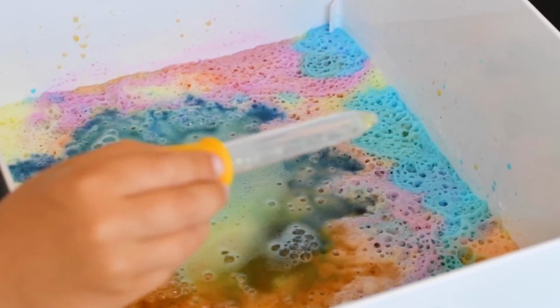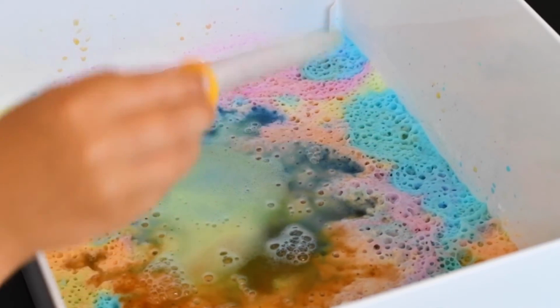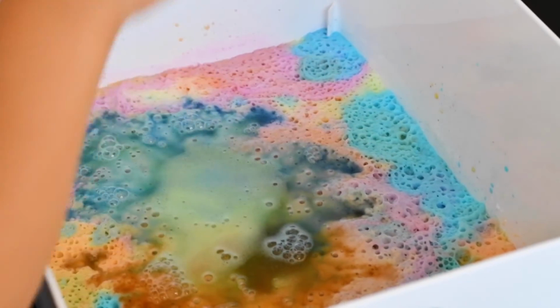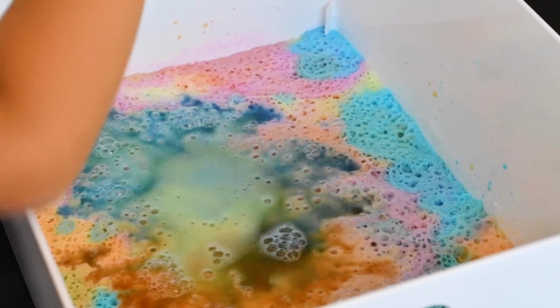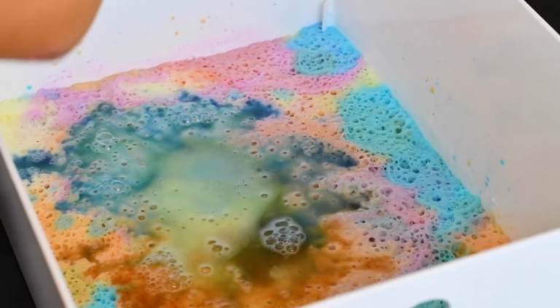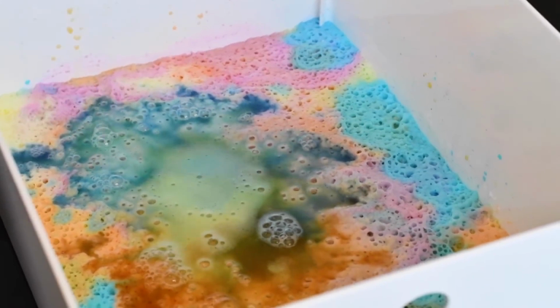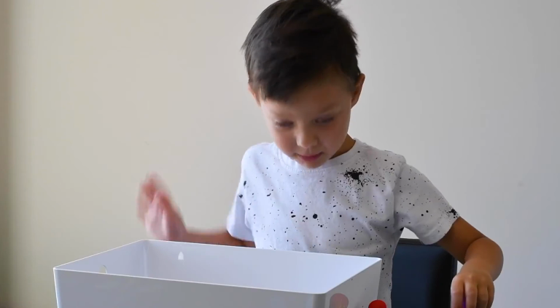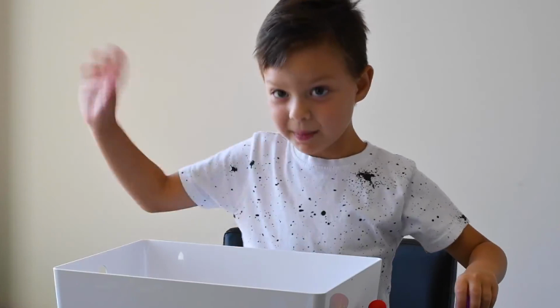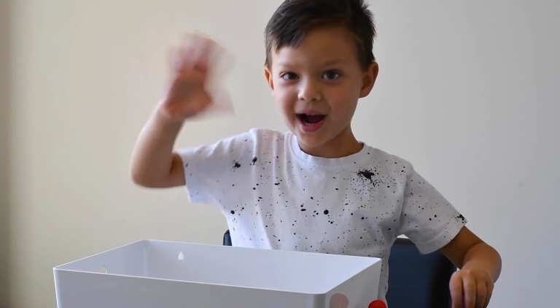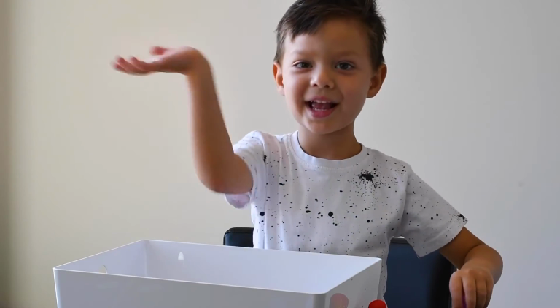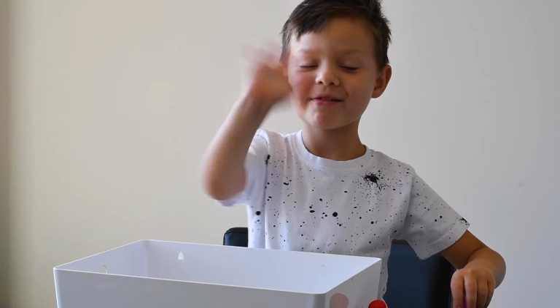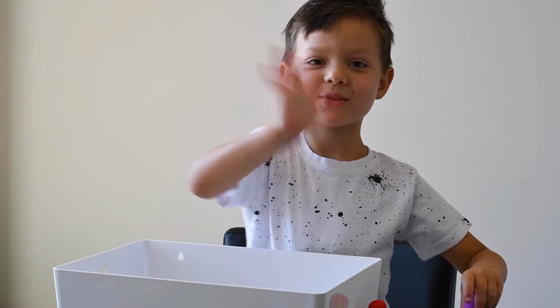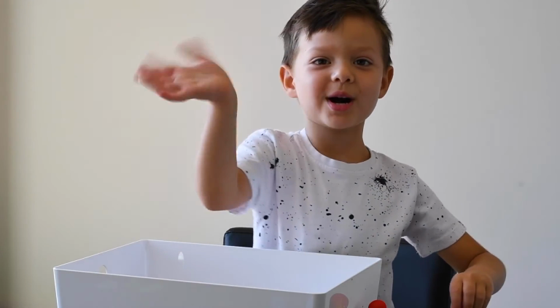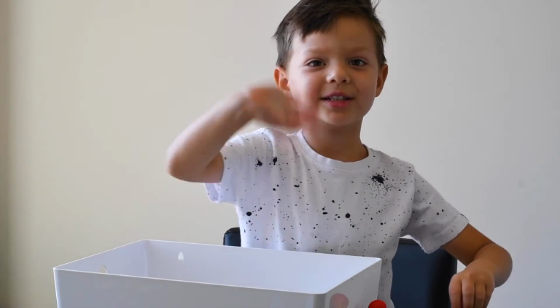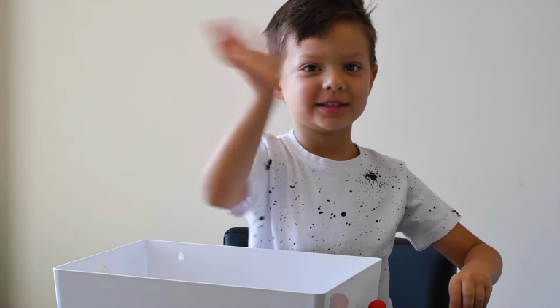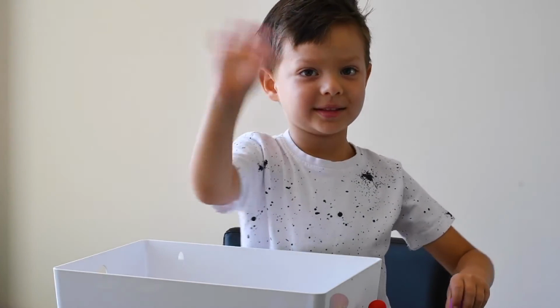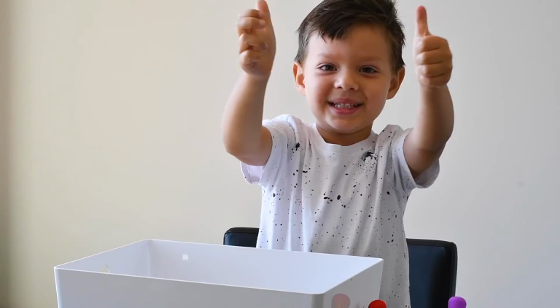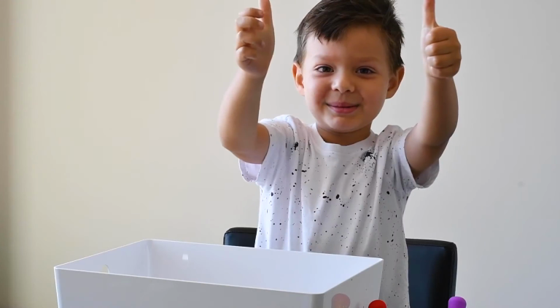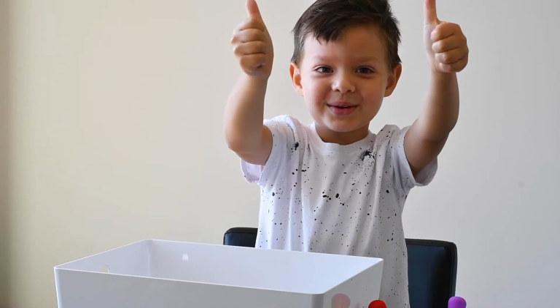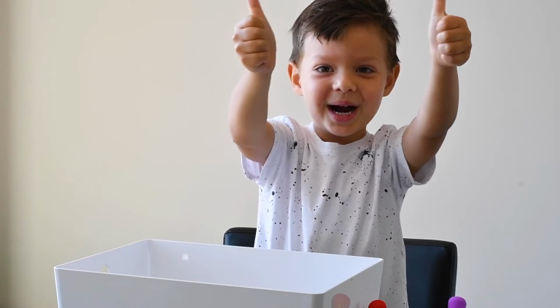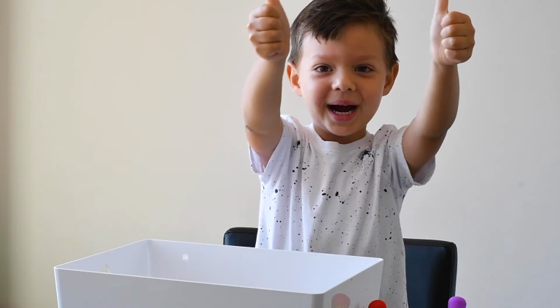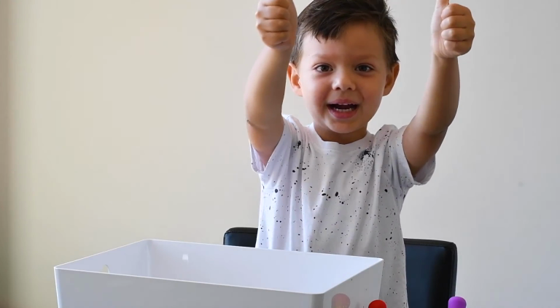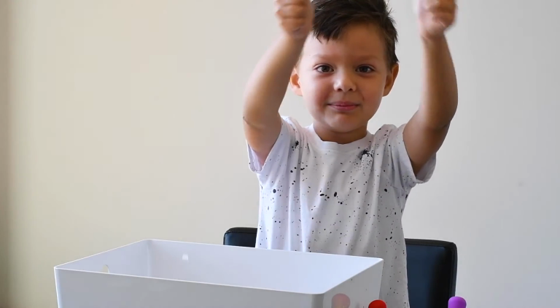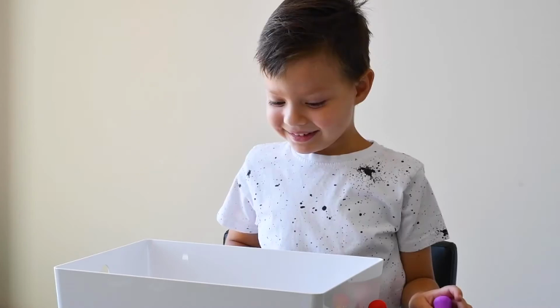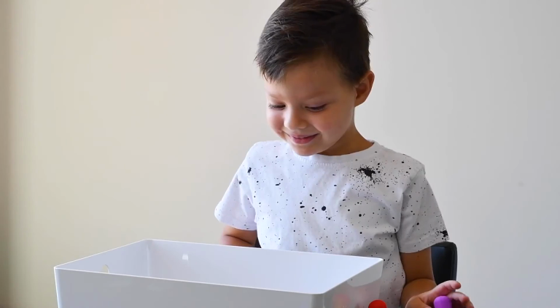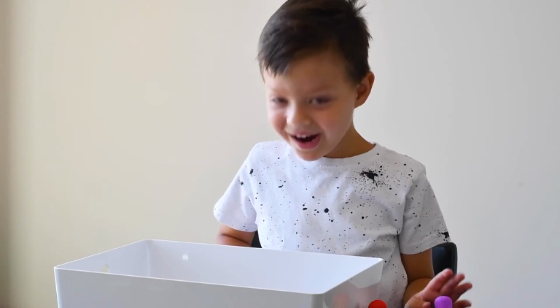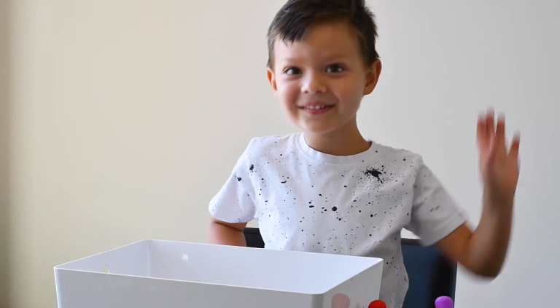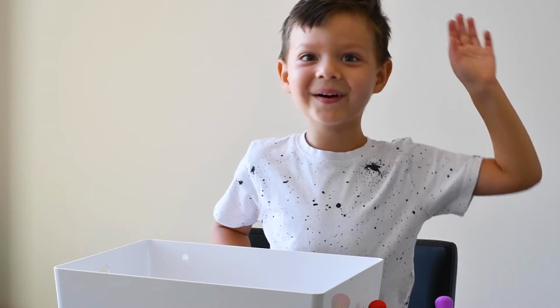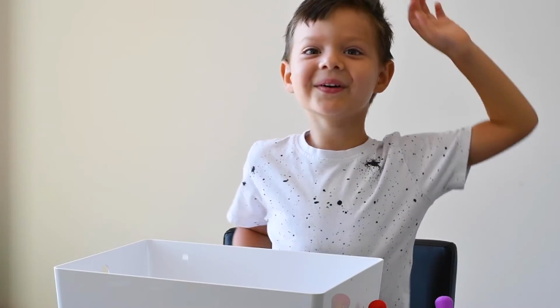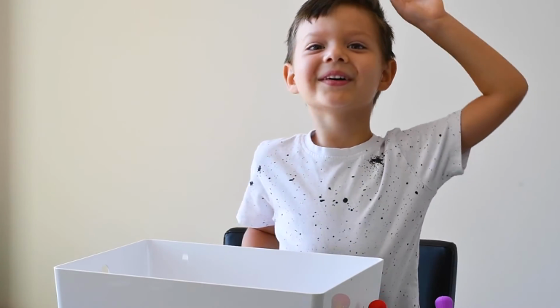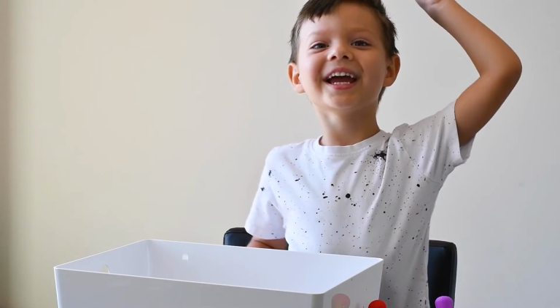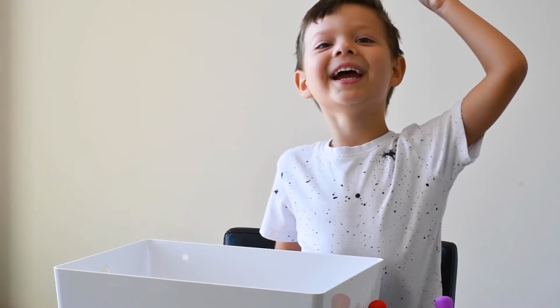All right! Bye-bye, everyone! Subscribe! Bubble volcano!